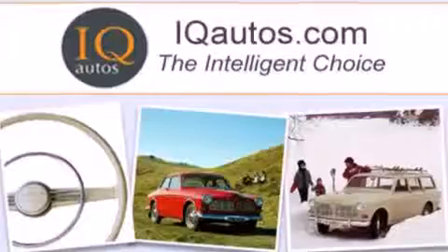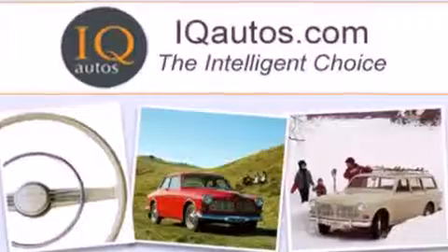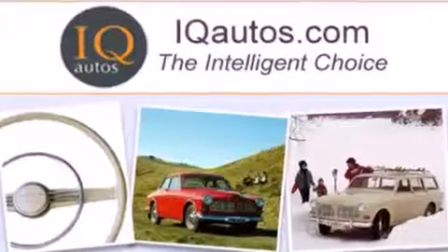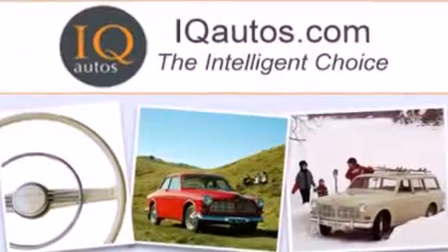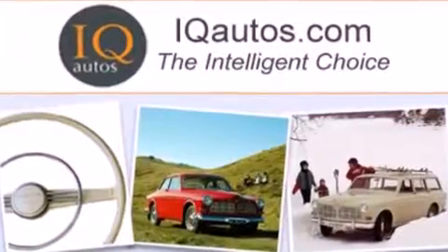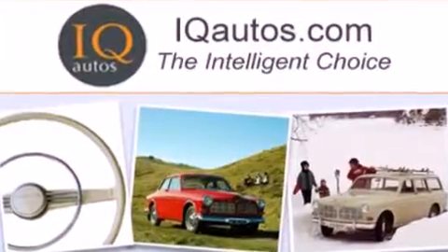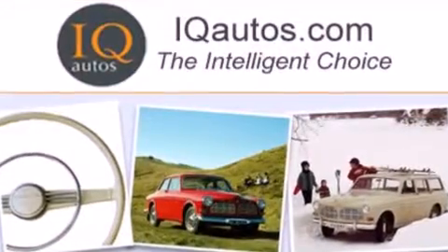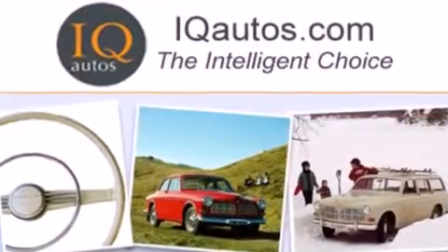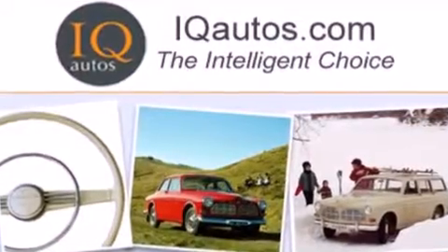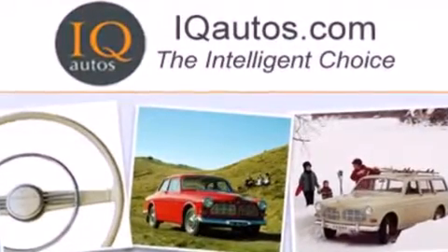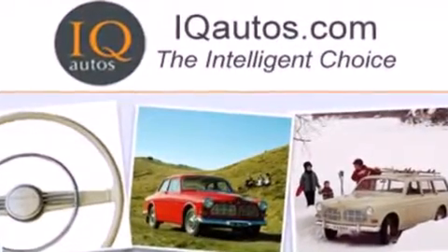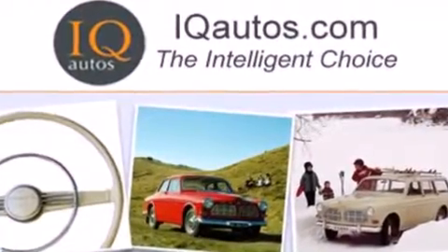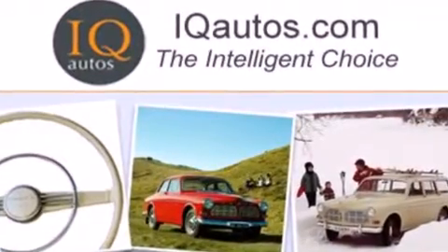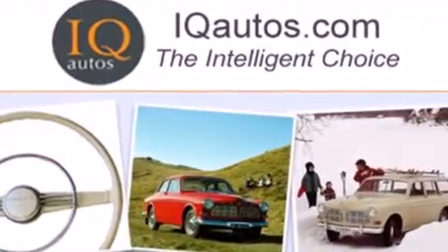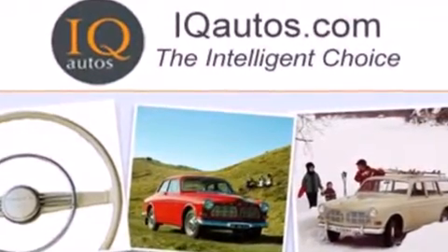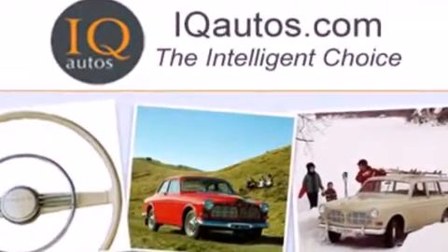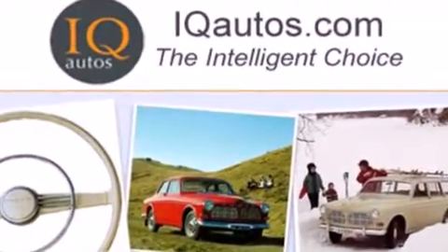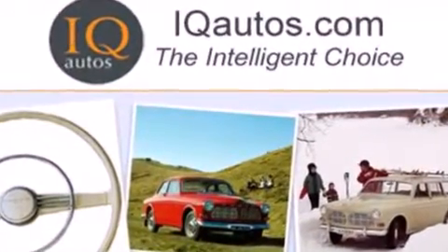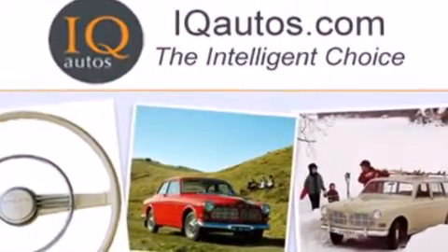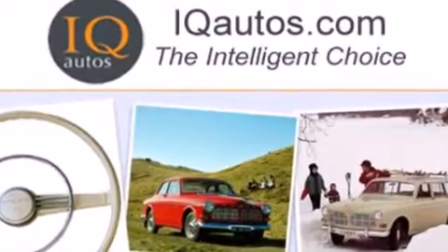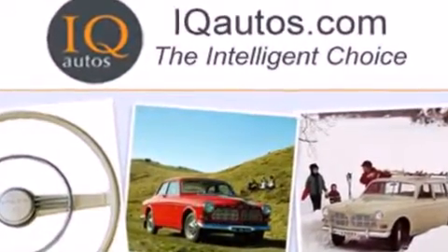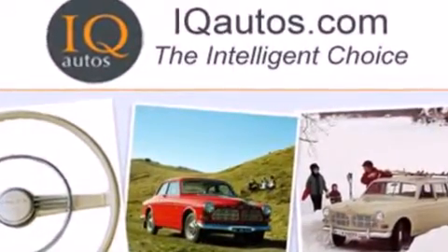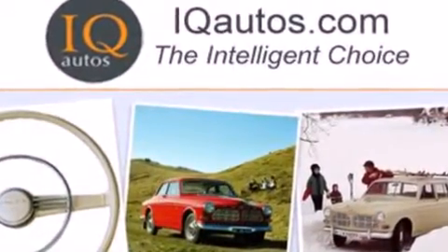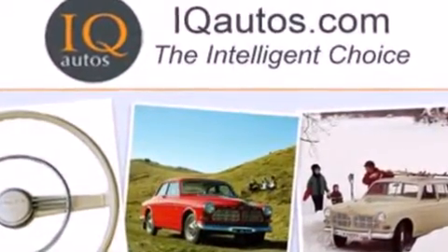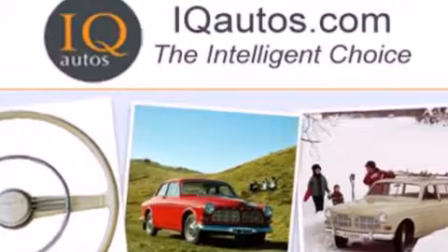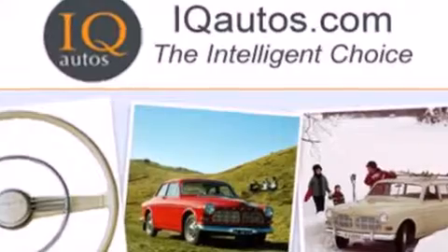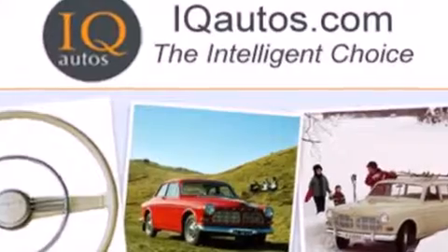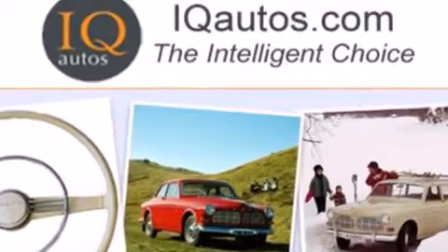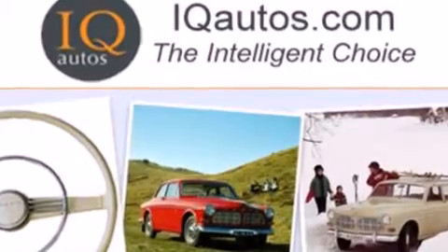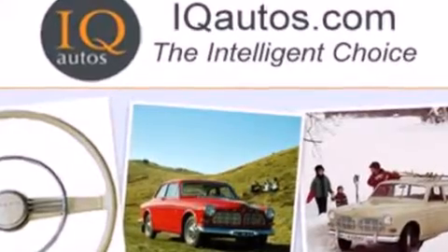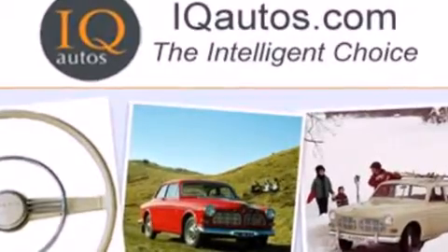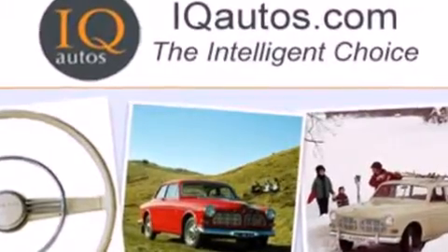Welcome to IQ Autos, the intelligent choice.